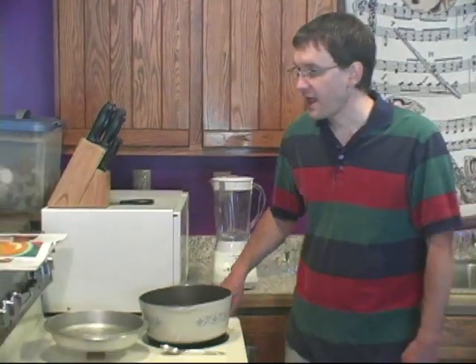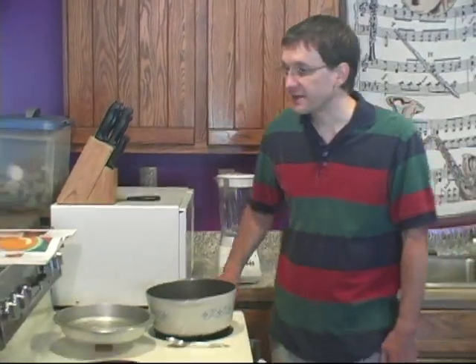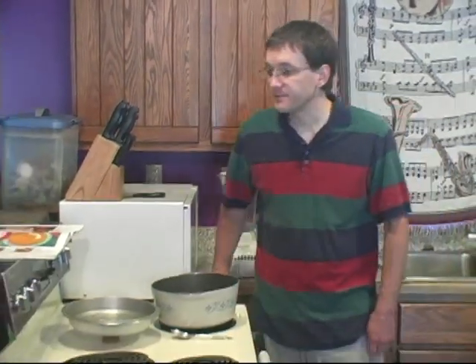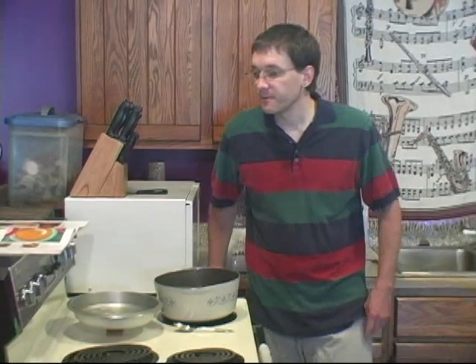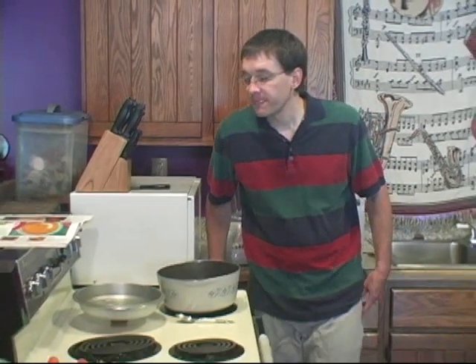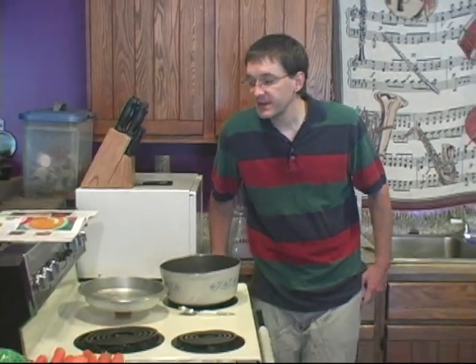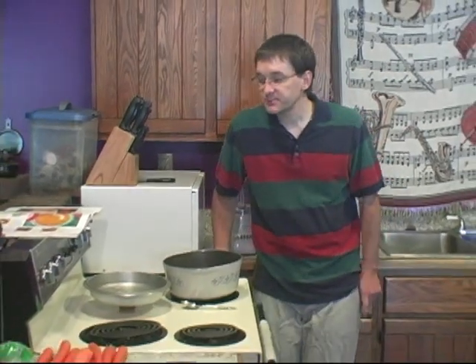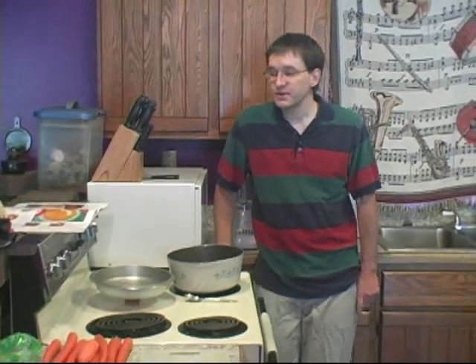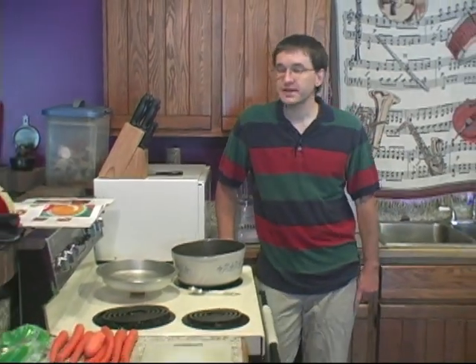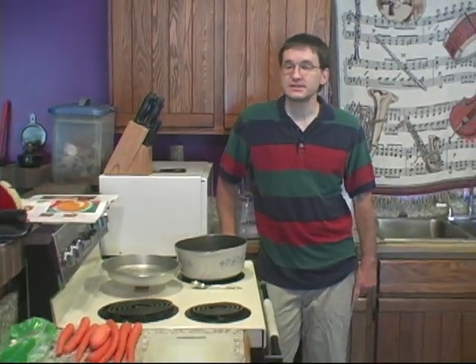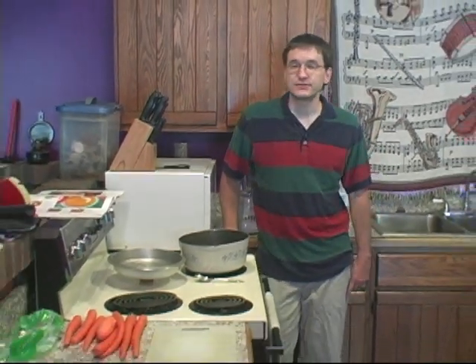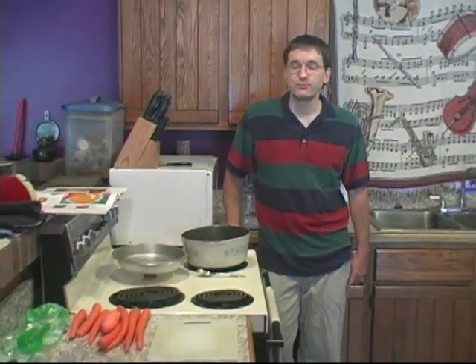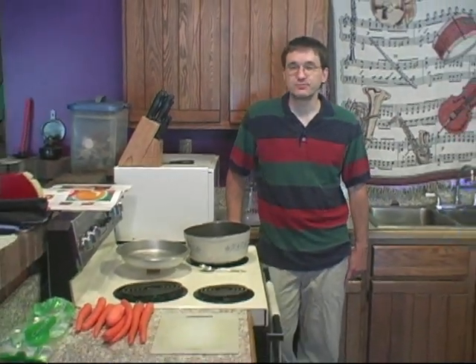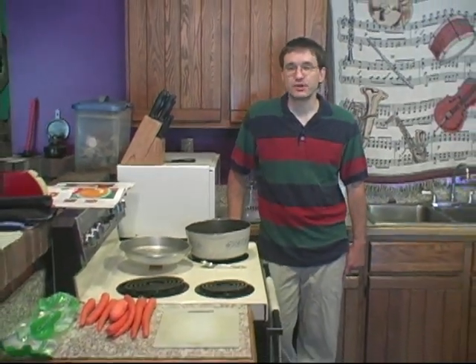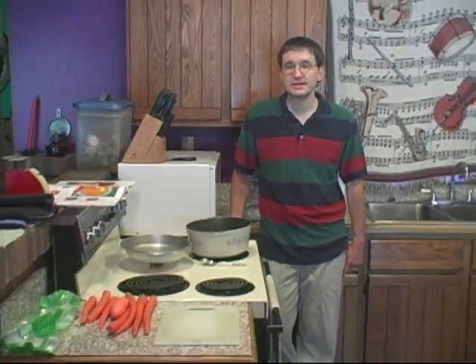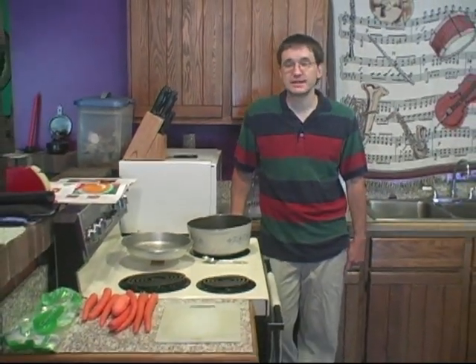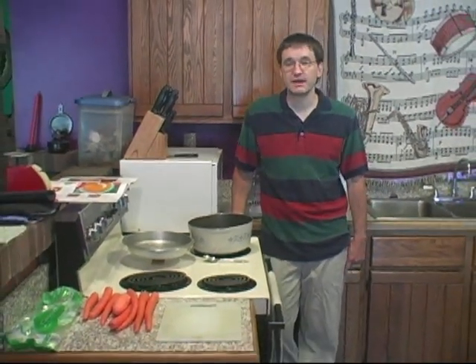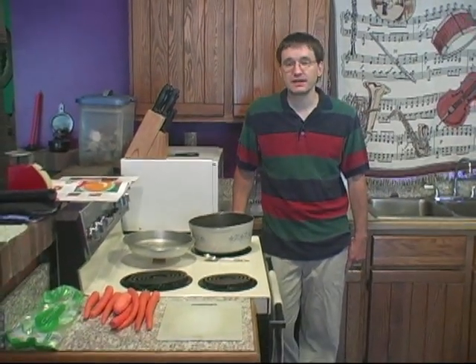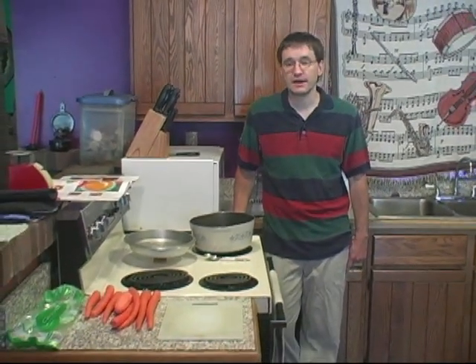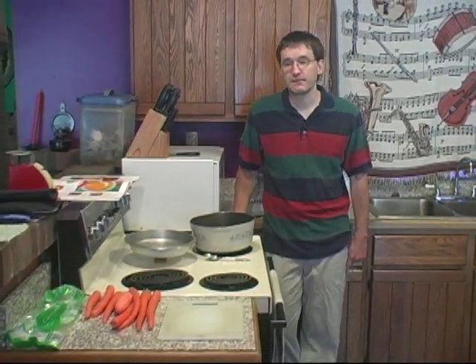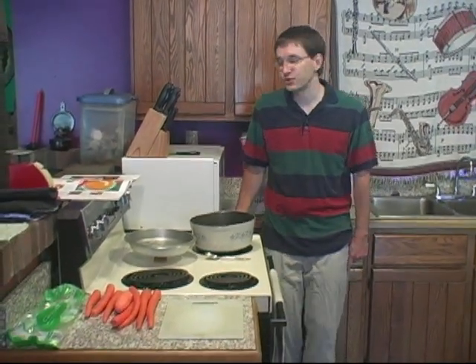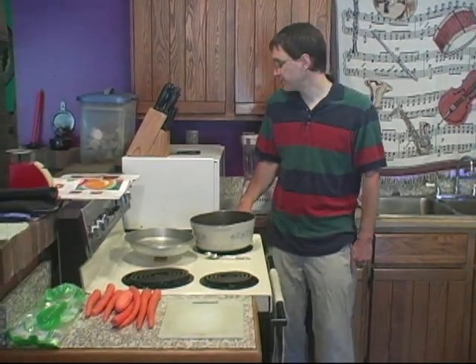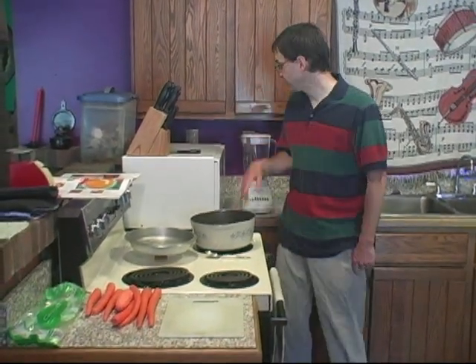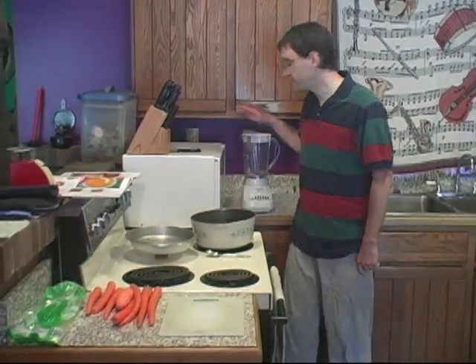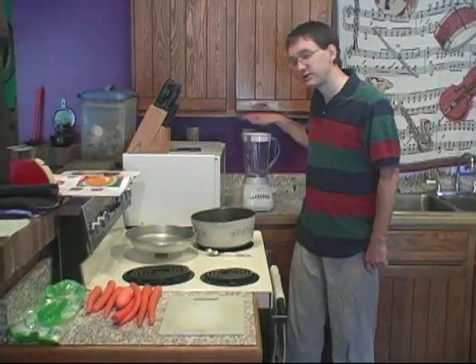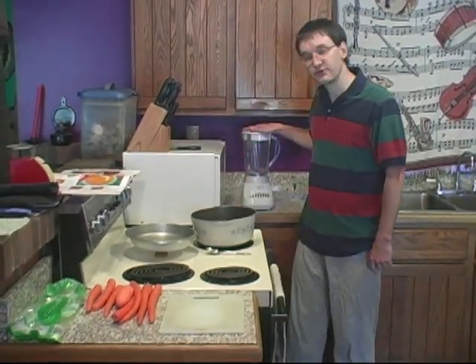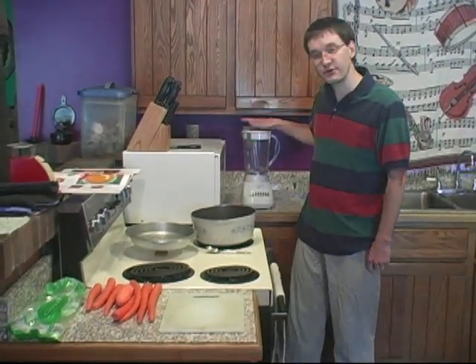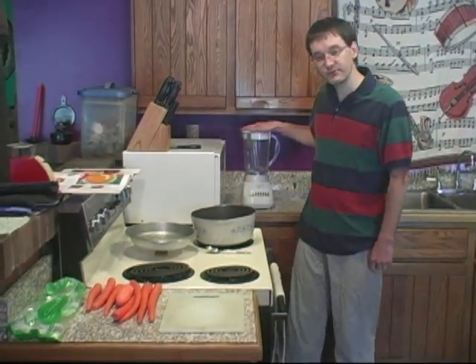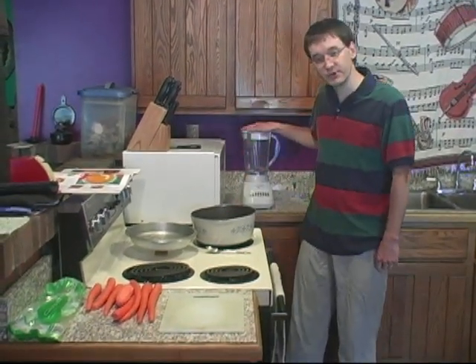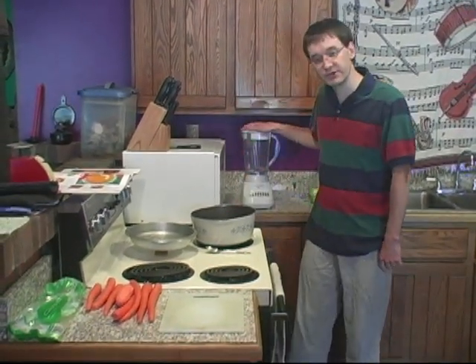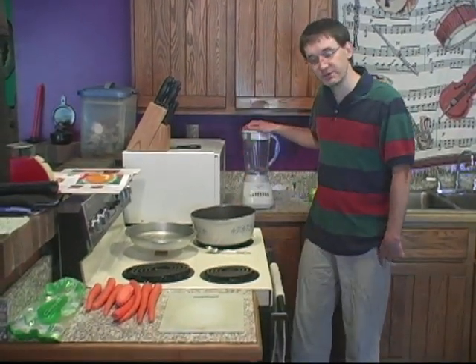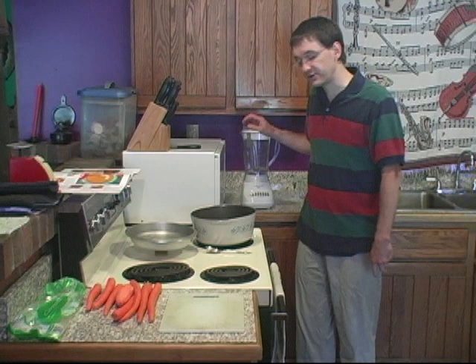It's a pretty tasty soup and pretty easy to make. You will need a blender though.